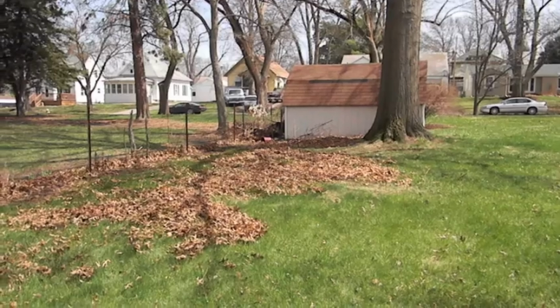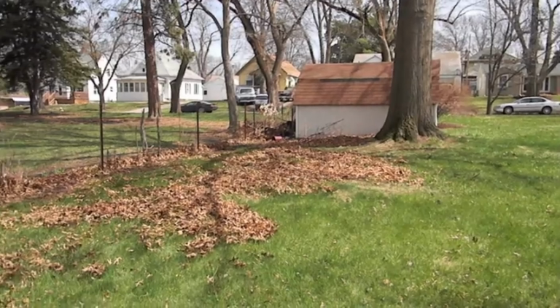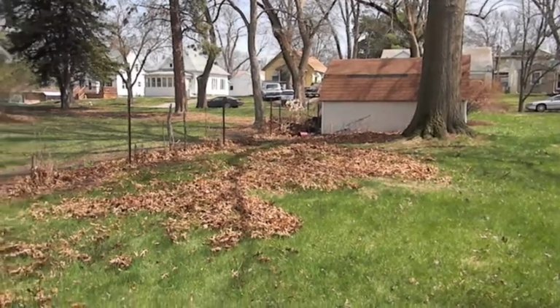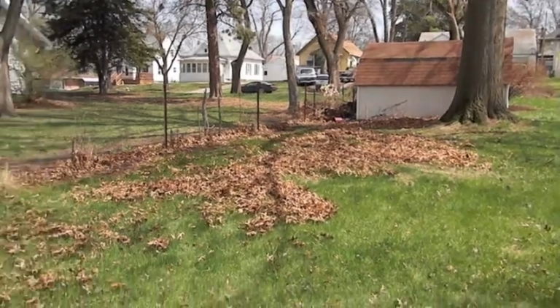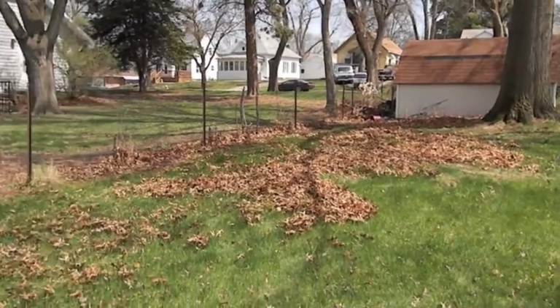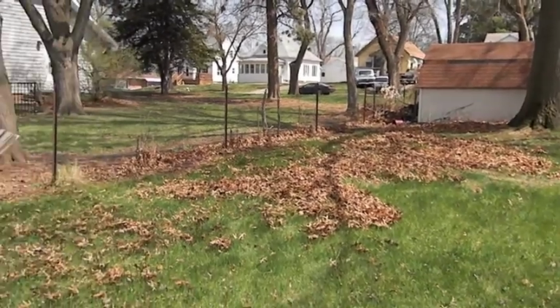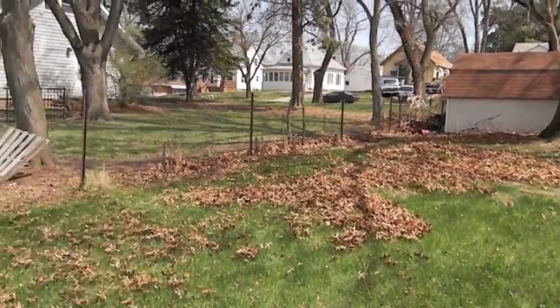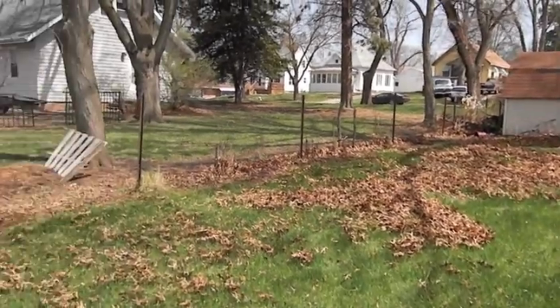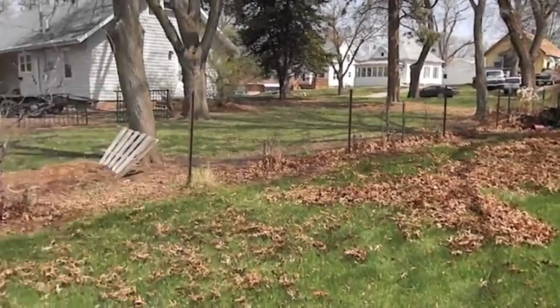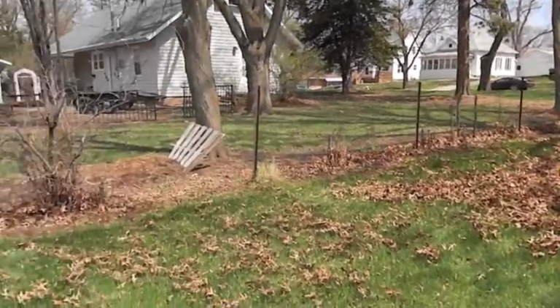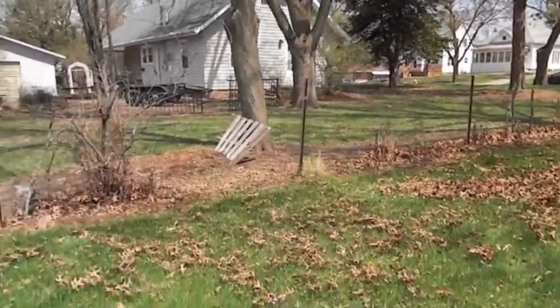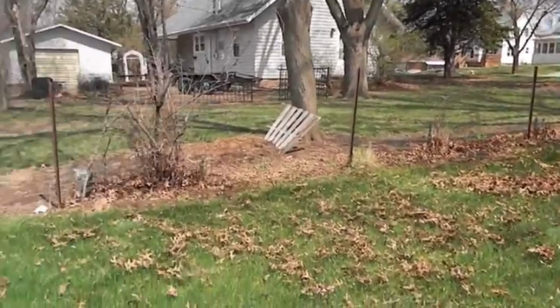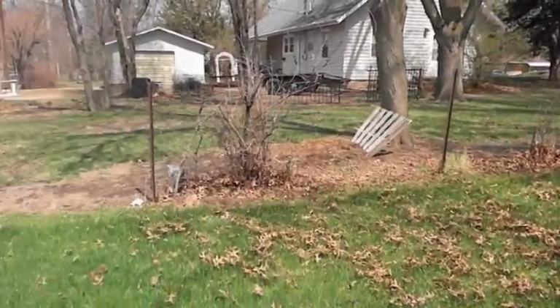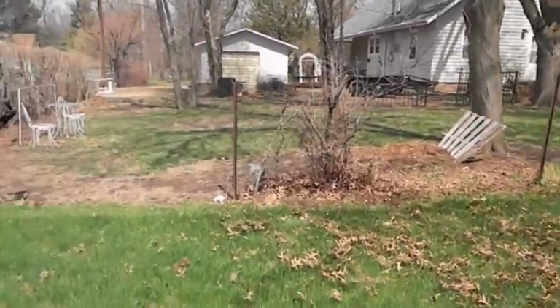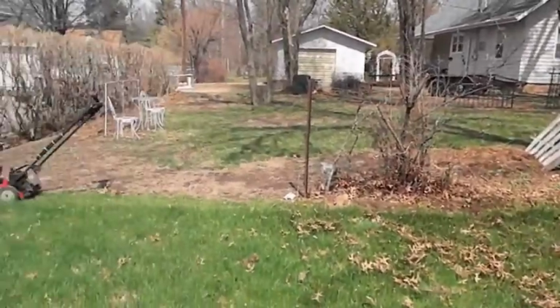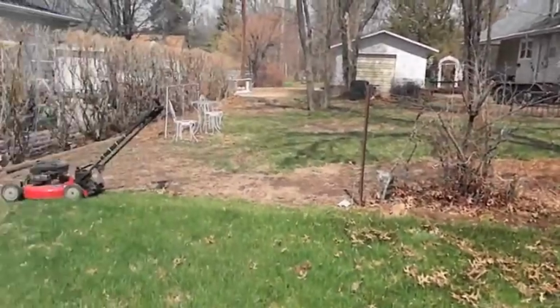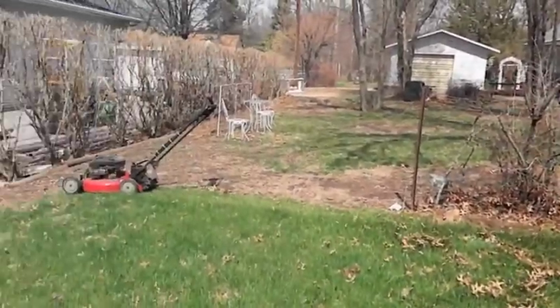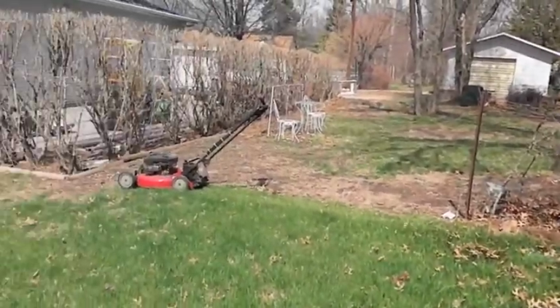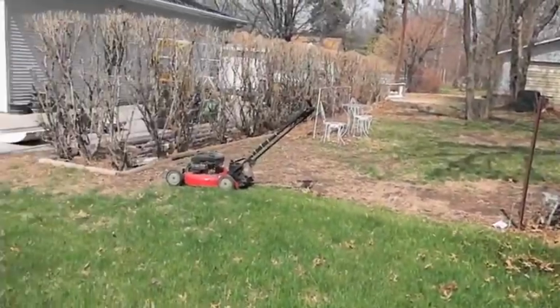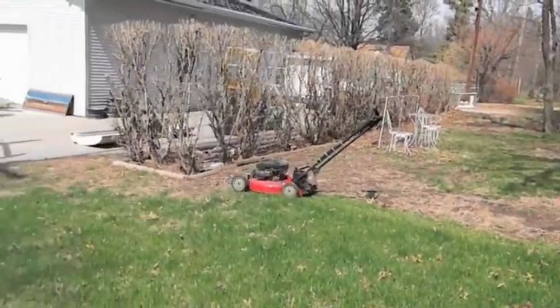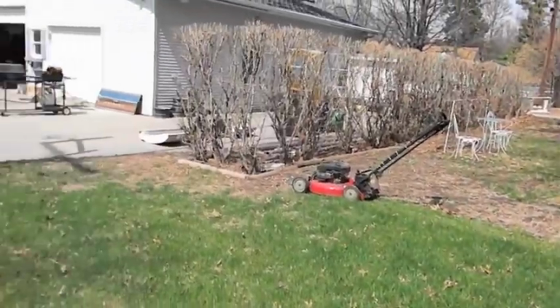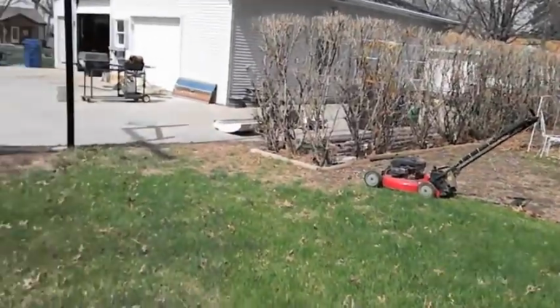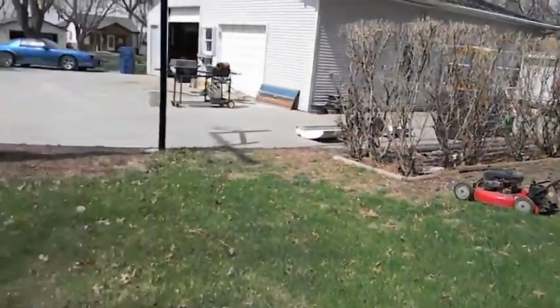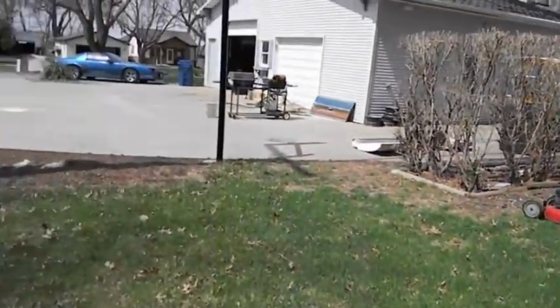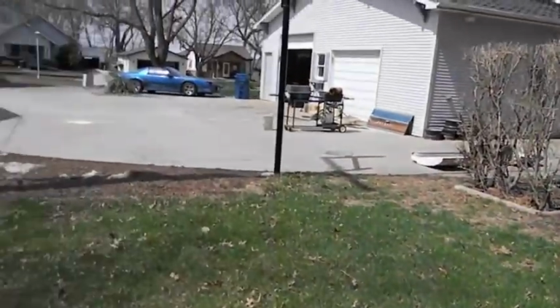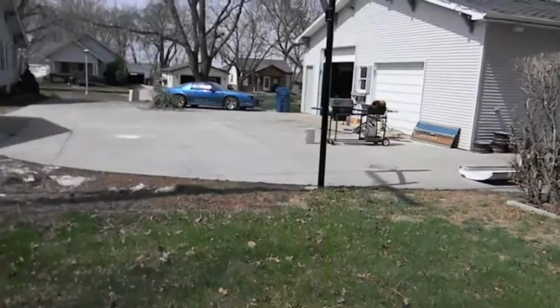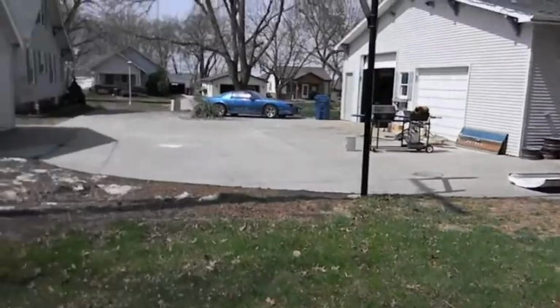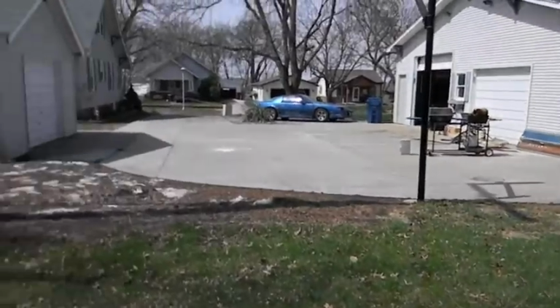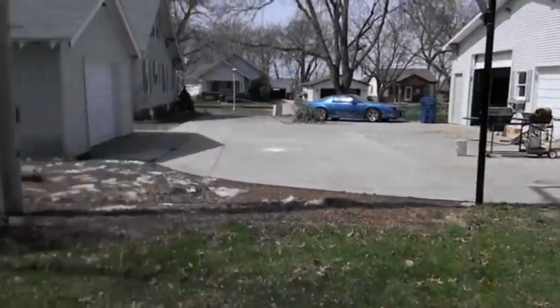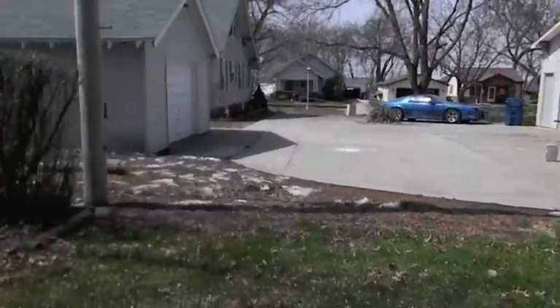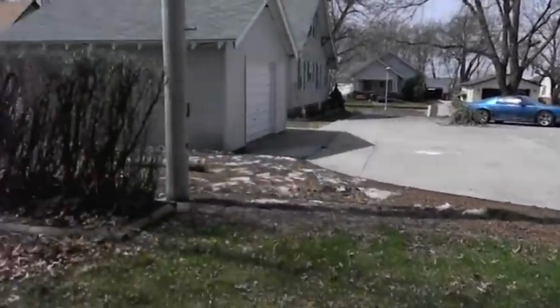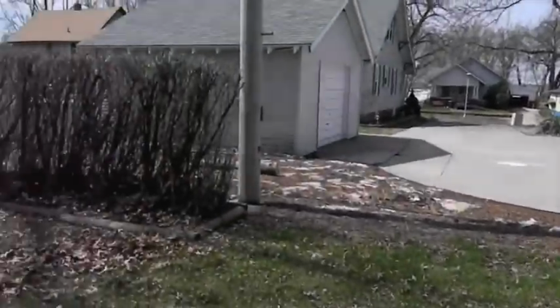In honor of Brad, we are doing a walkthrough of our yard. That's our neighbor's yard over there.